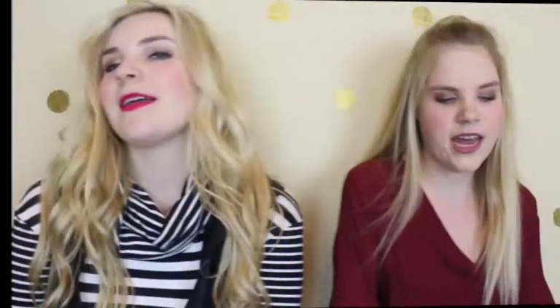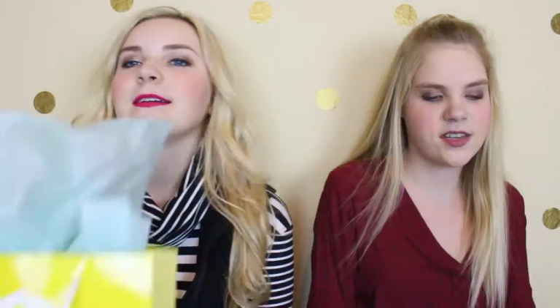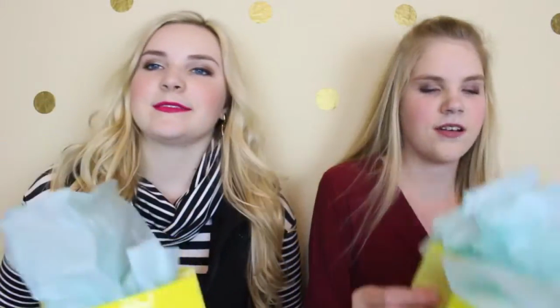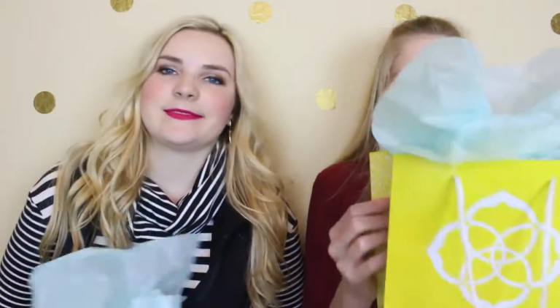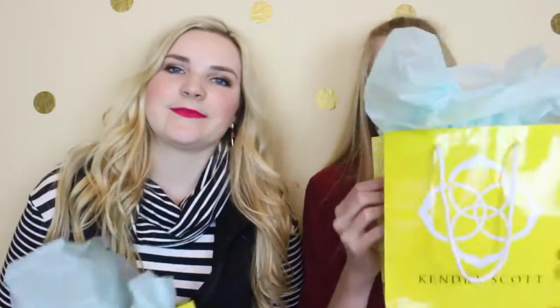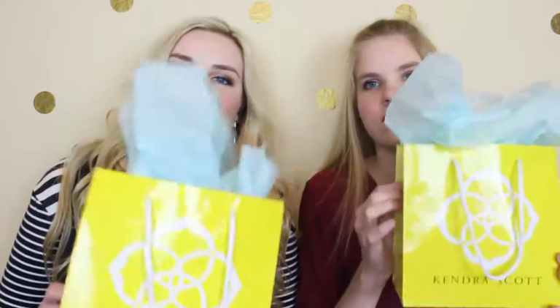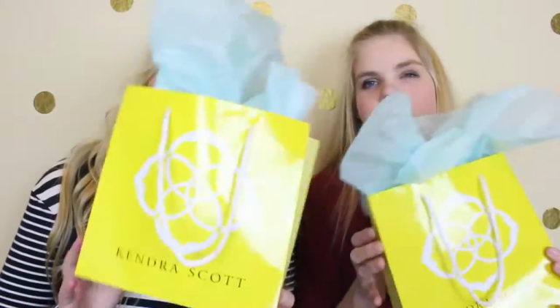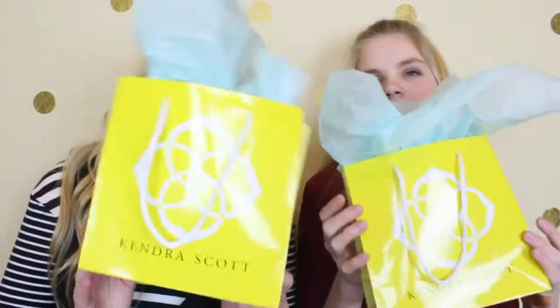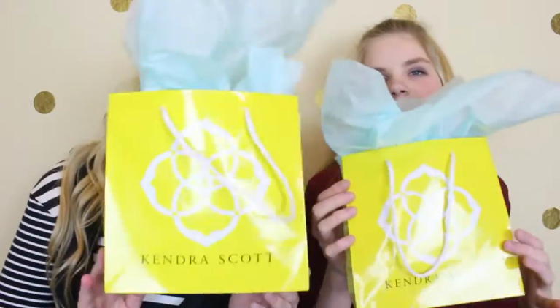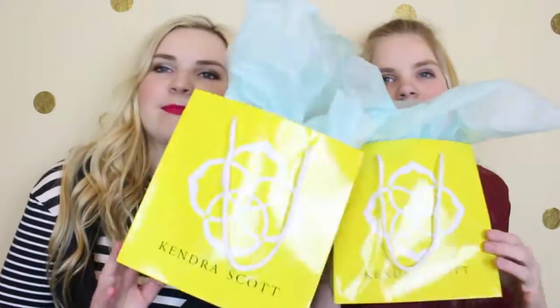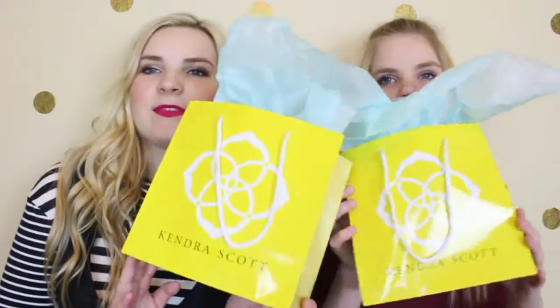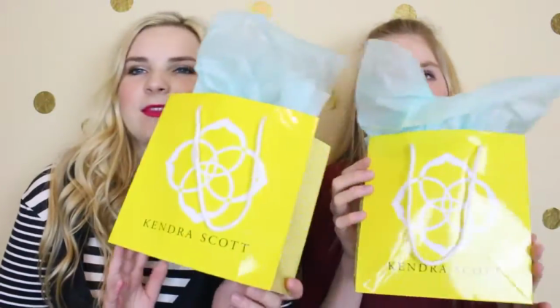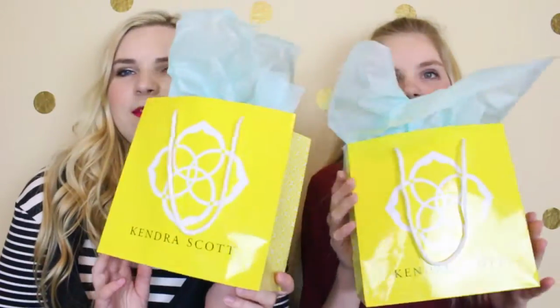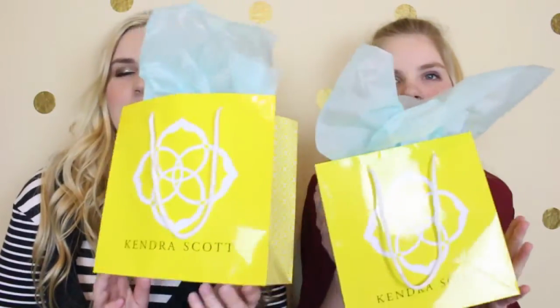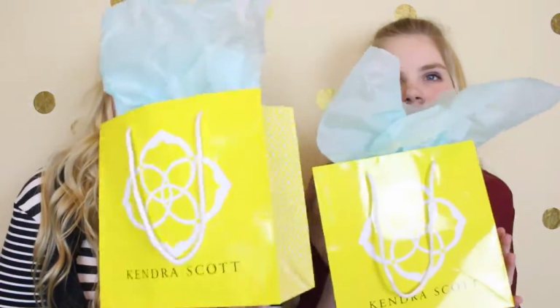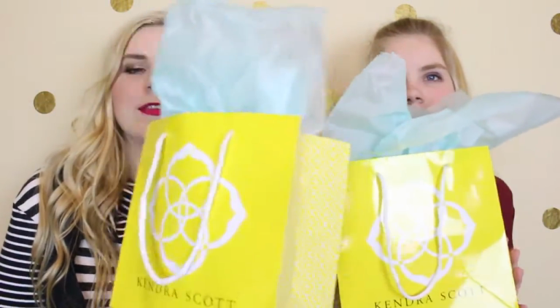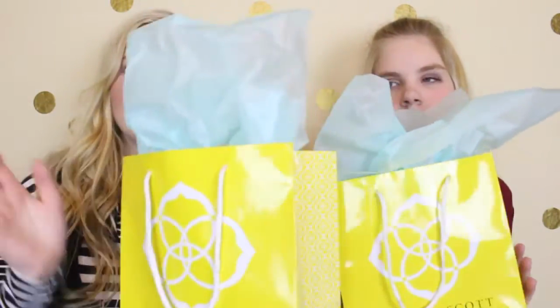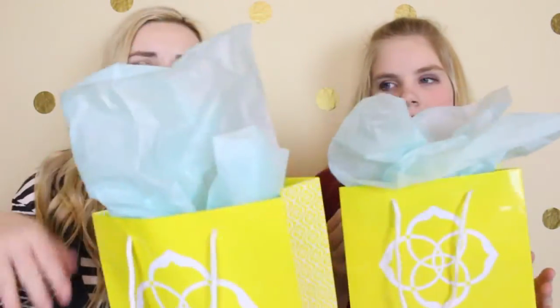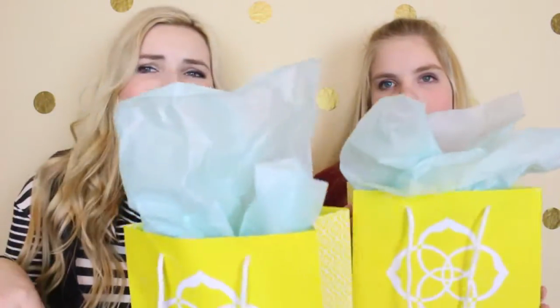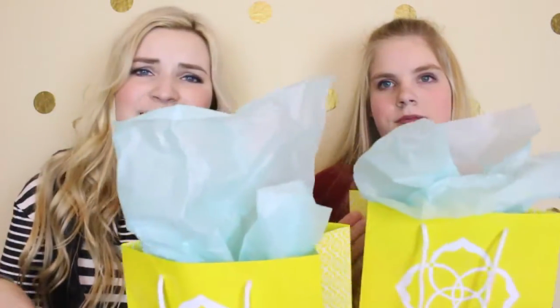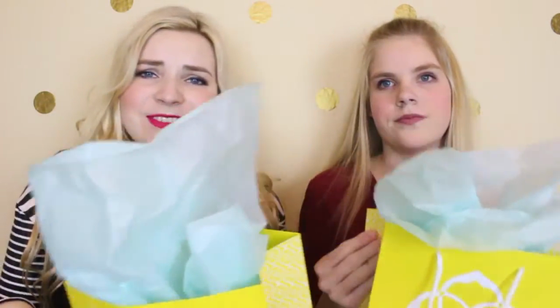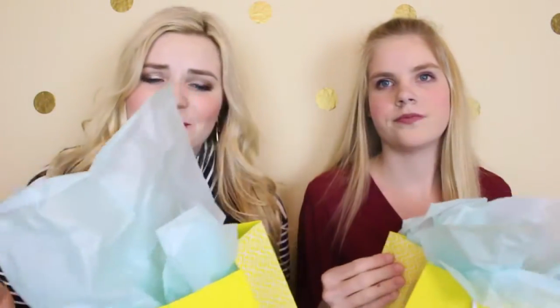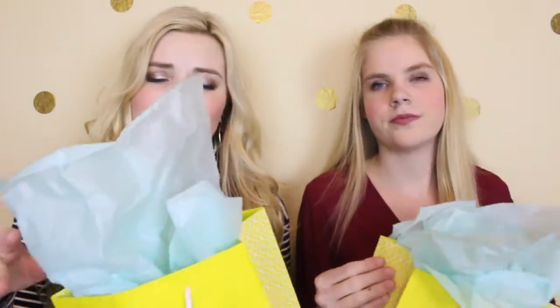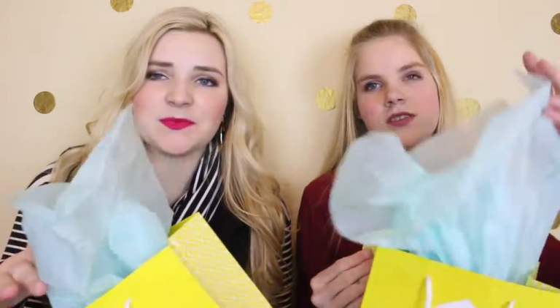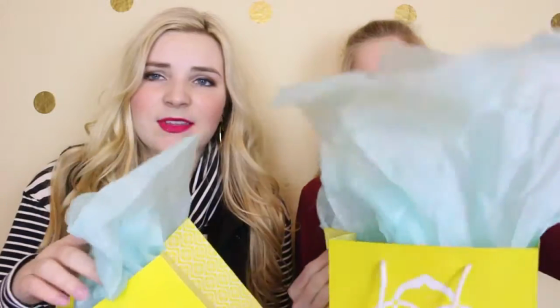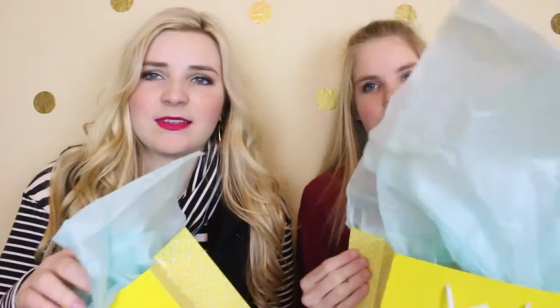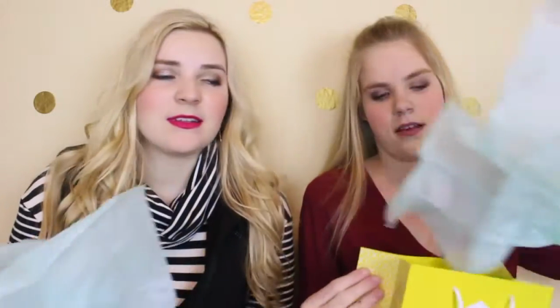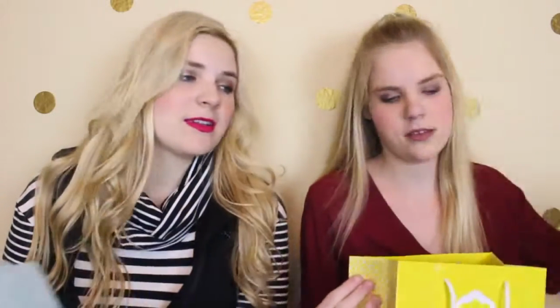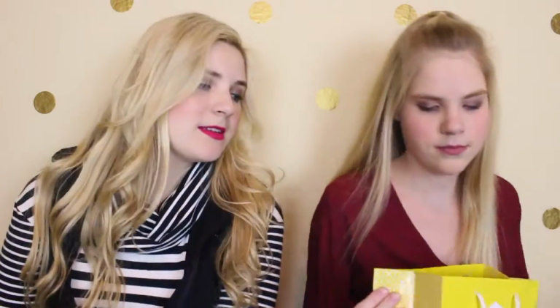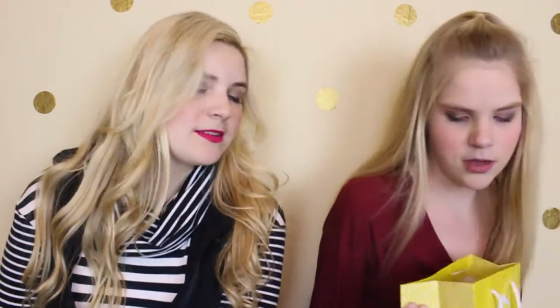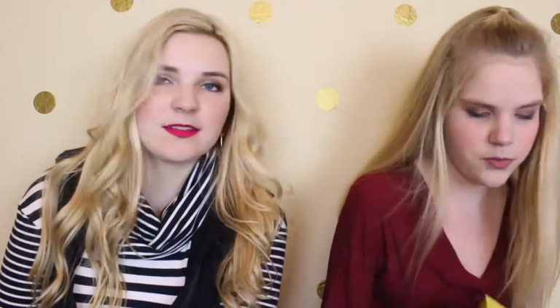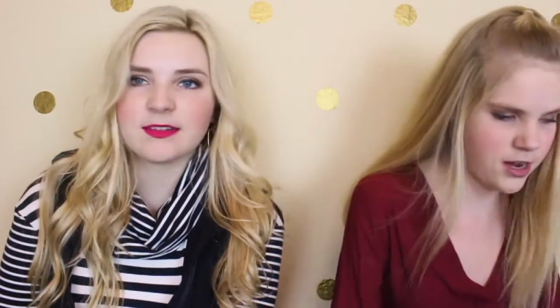Okay, so you know Kendra Scott — their bags are super, super cute. Their whole packaging is just adorable. So I'm going to take mine out to open mine.